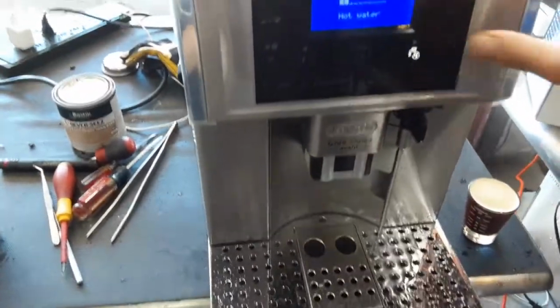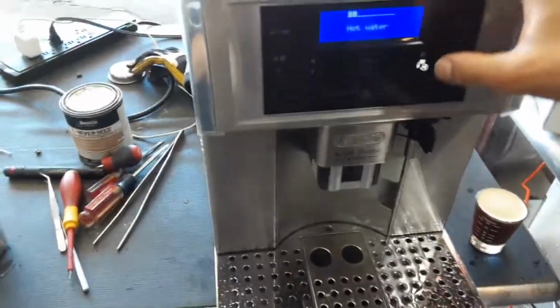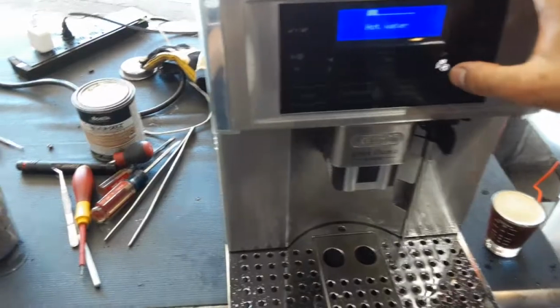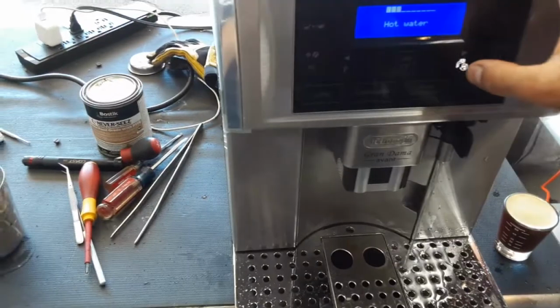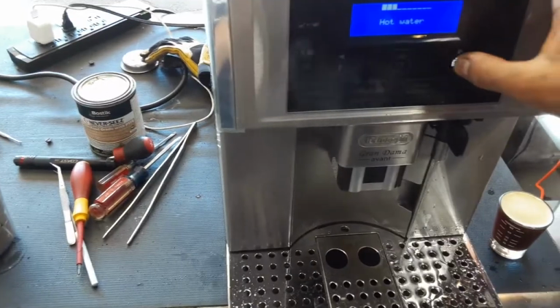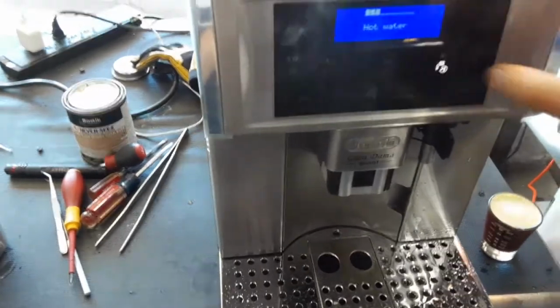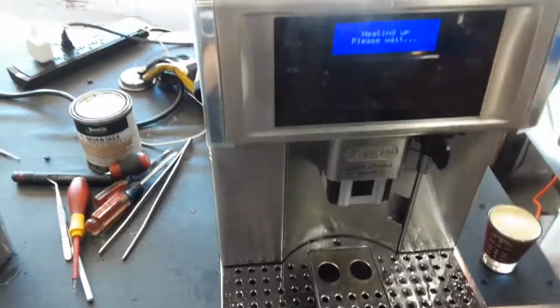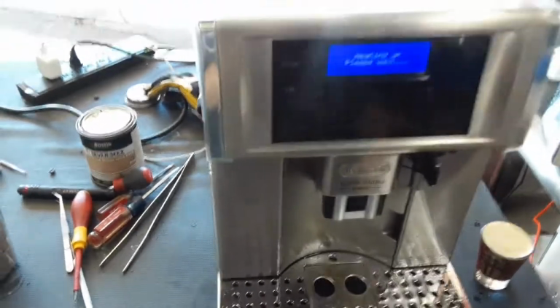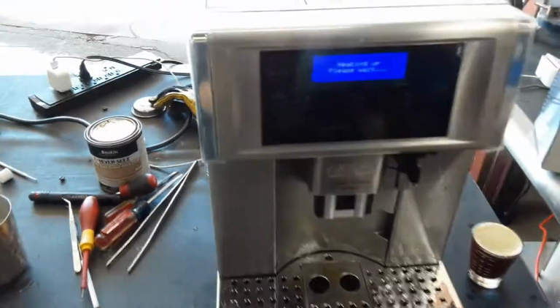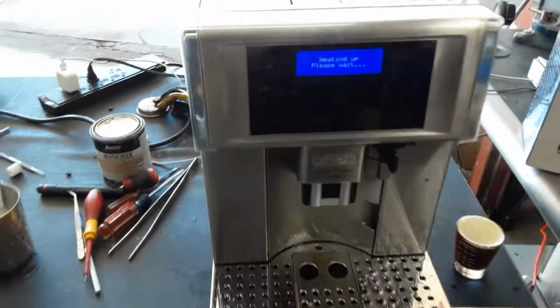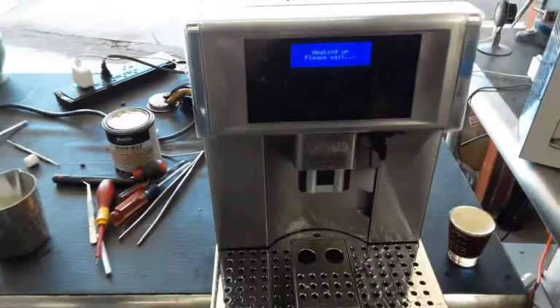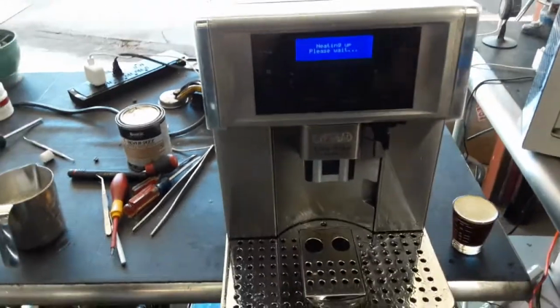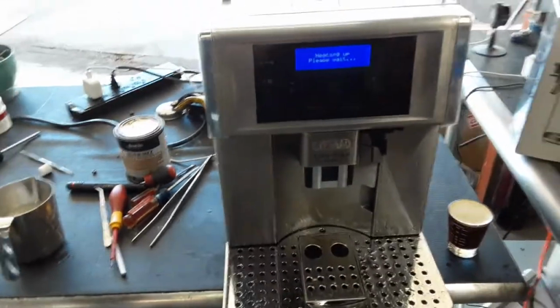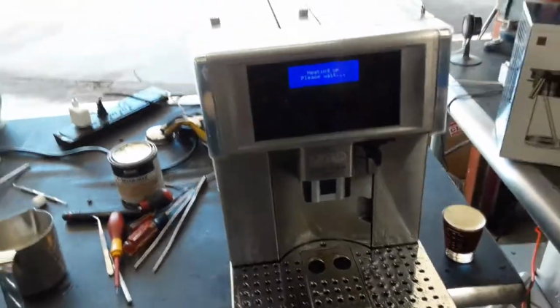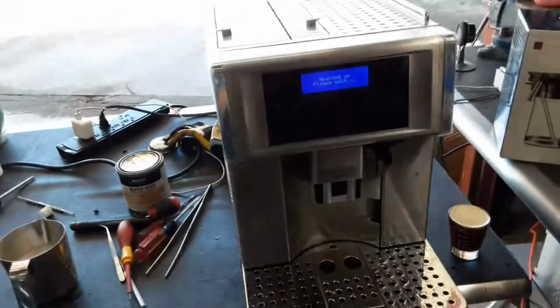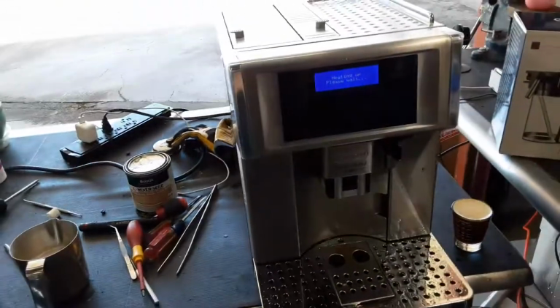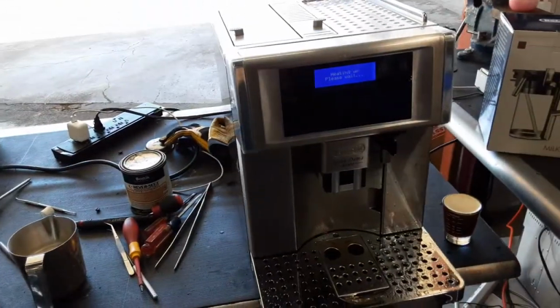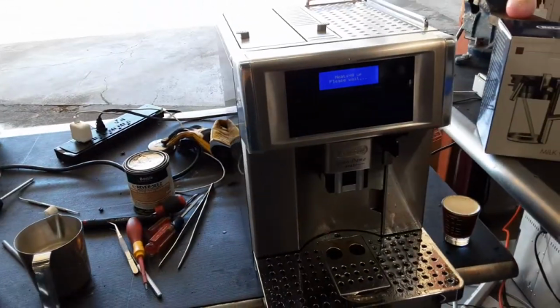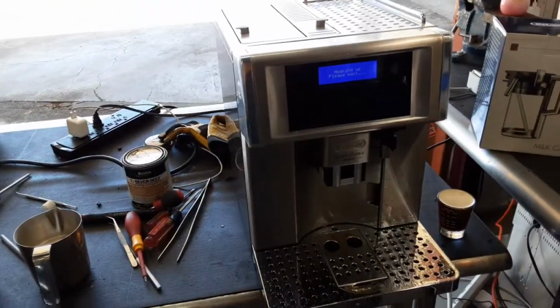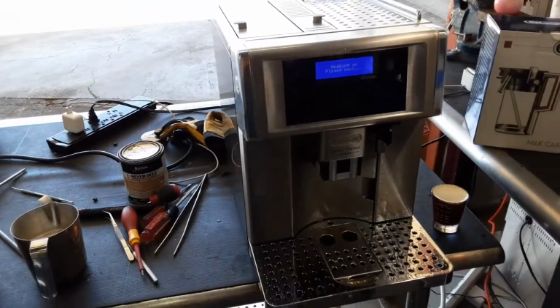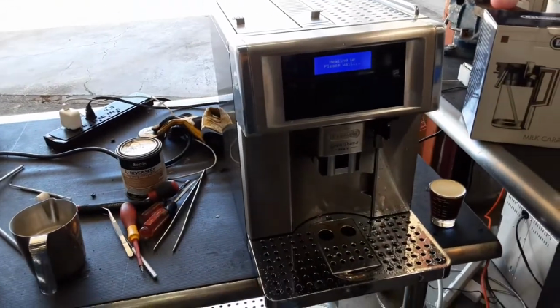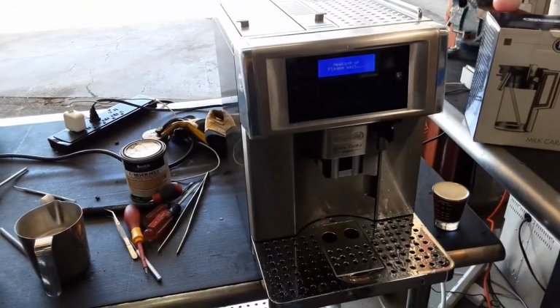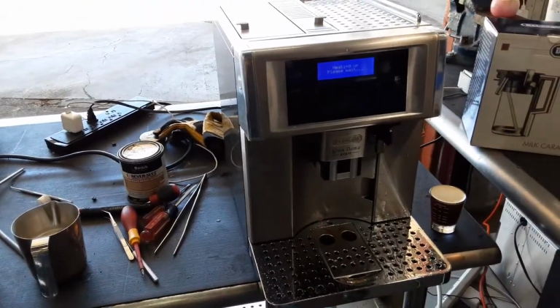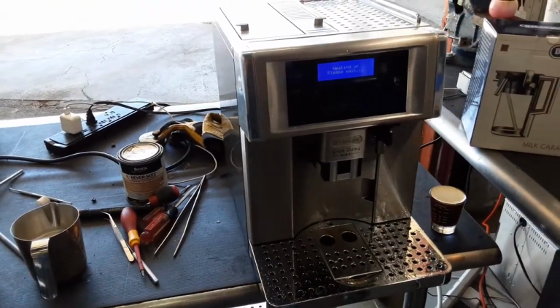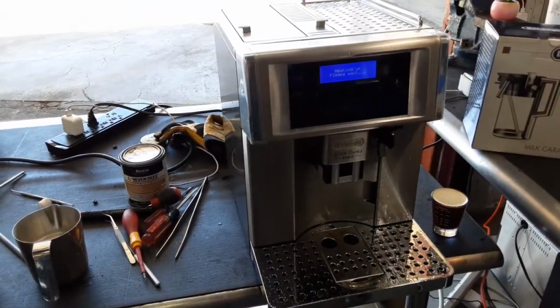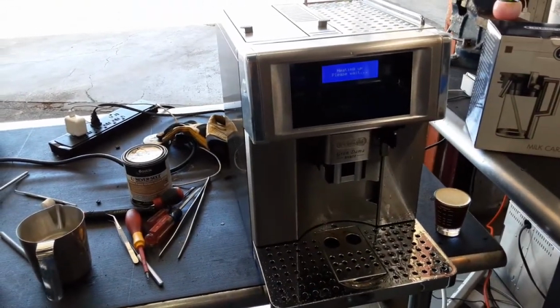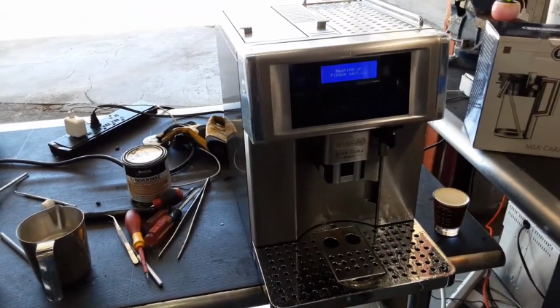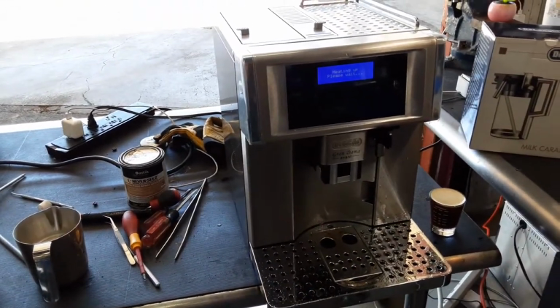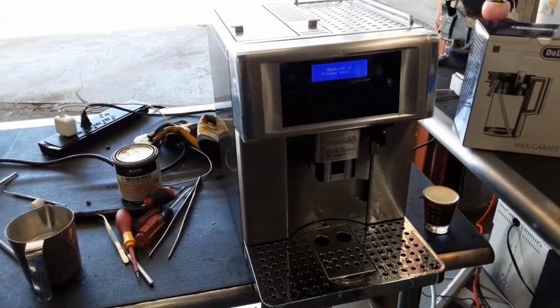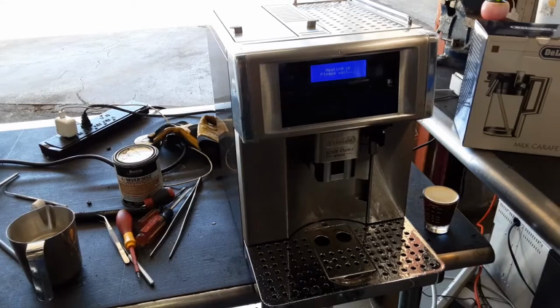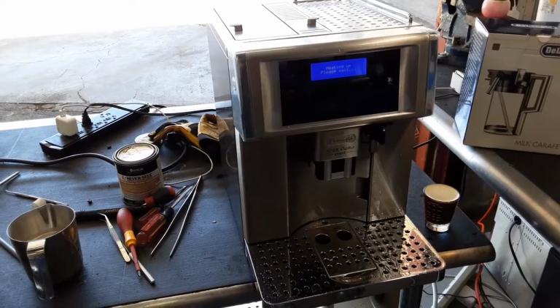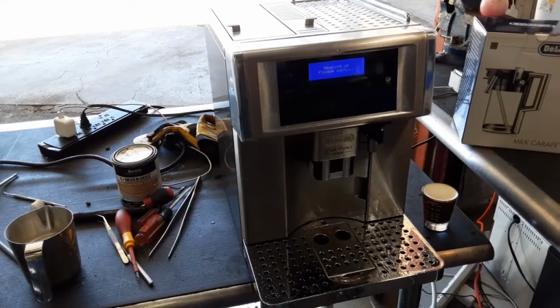And there you have it, a Delonghi machine working once again. Thank you so much for watching. Please subscribe to our channel for more content every day, and thanks for watching.